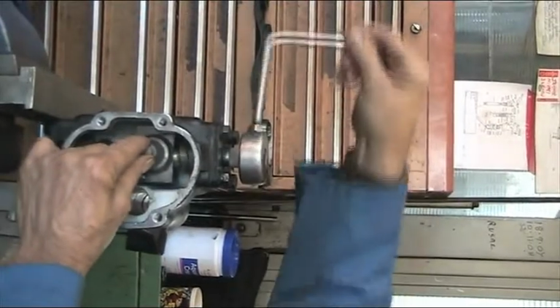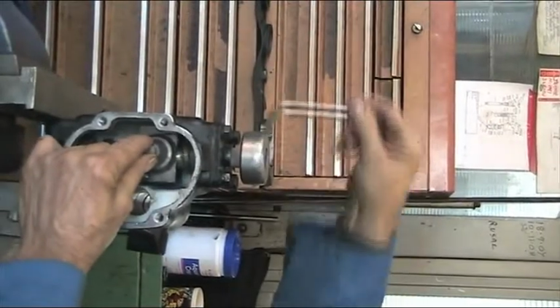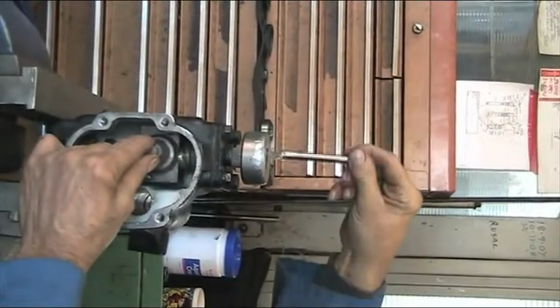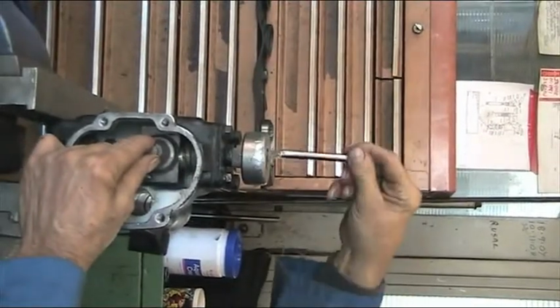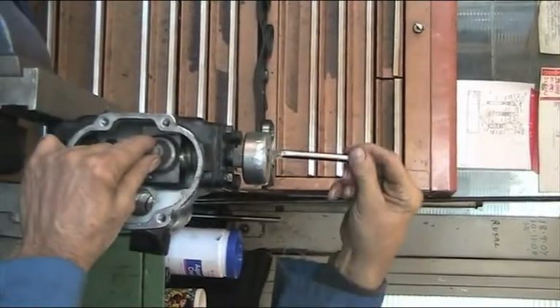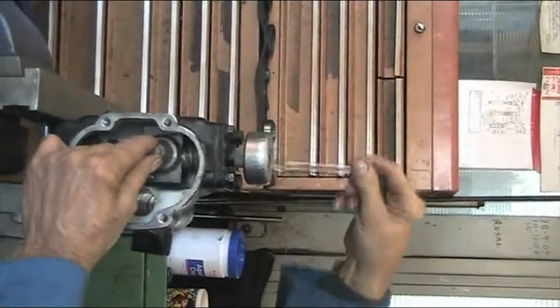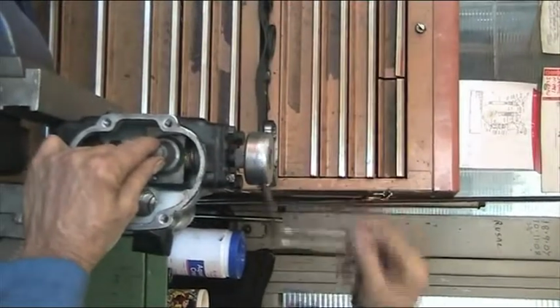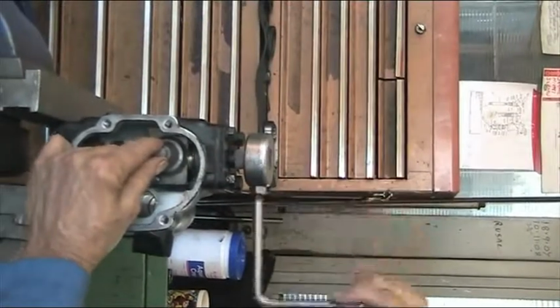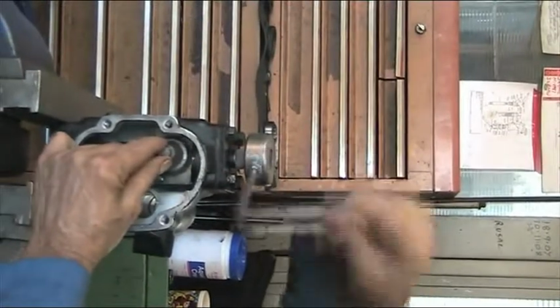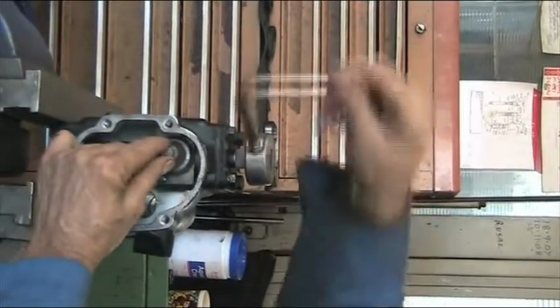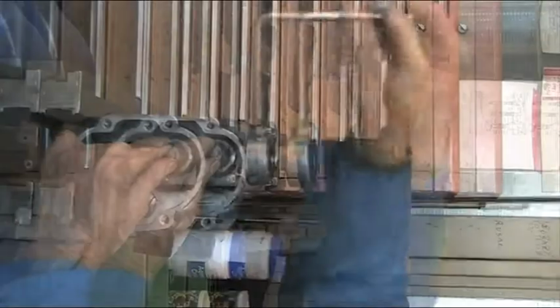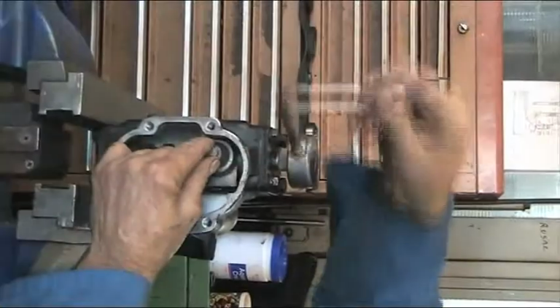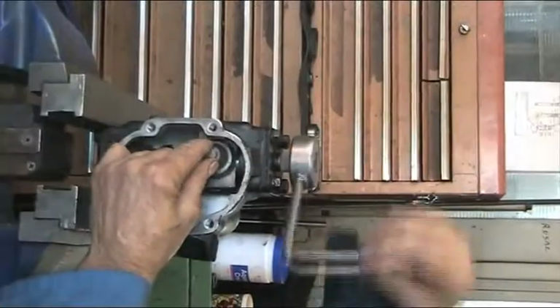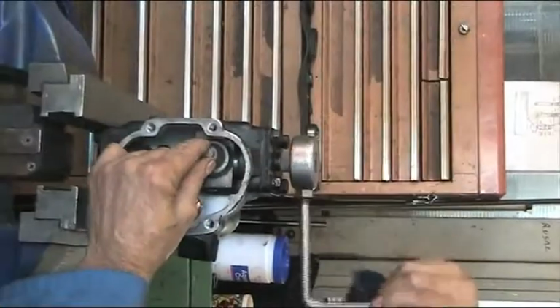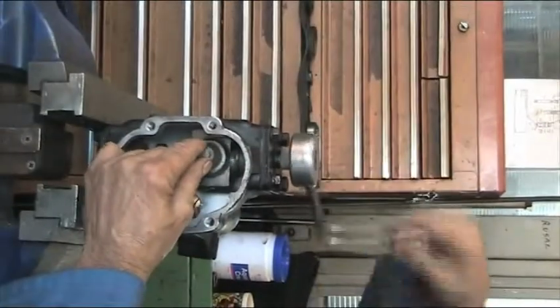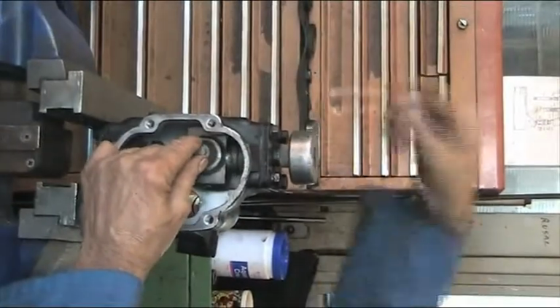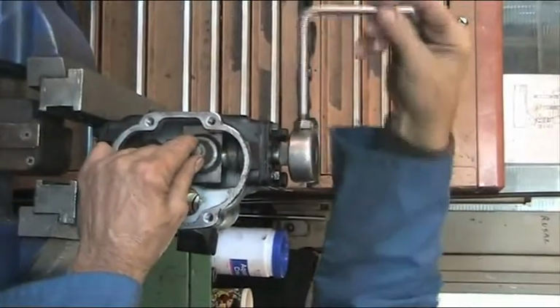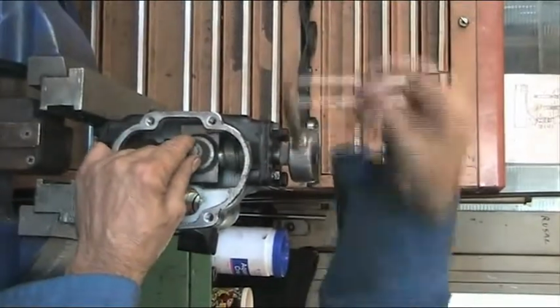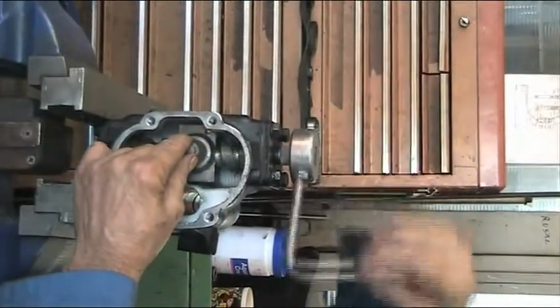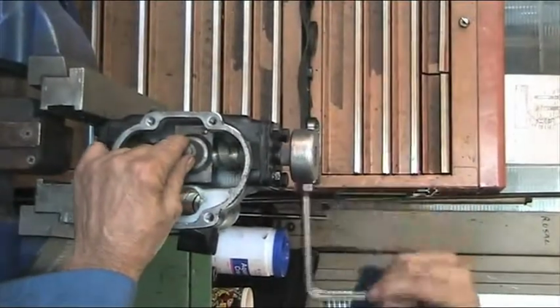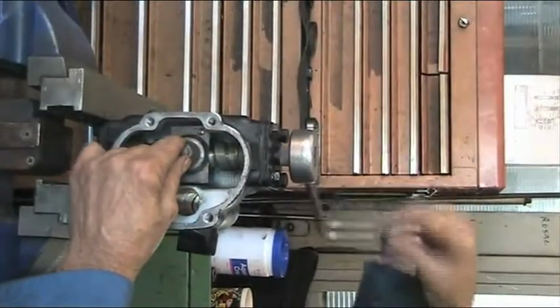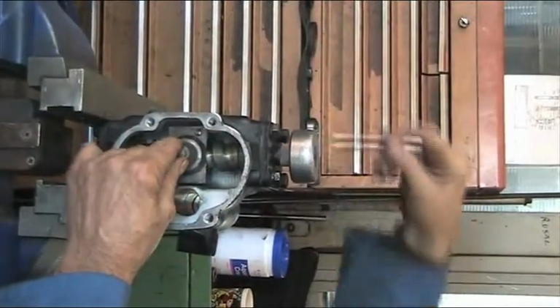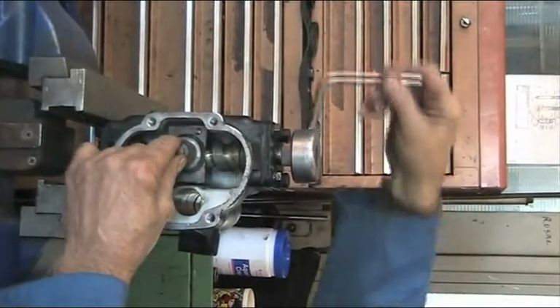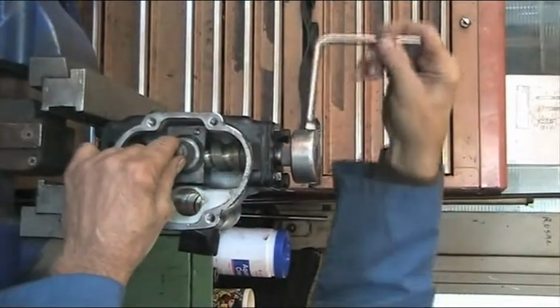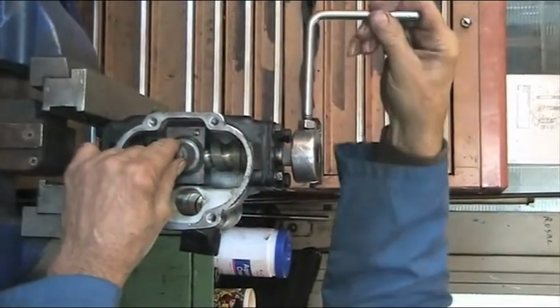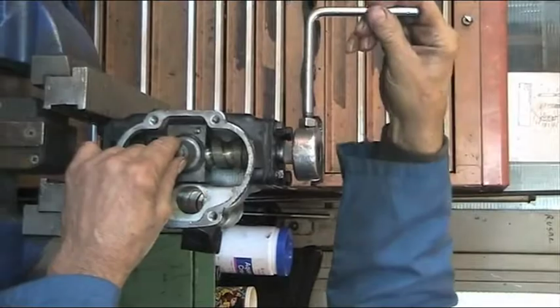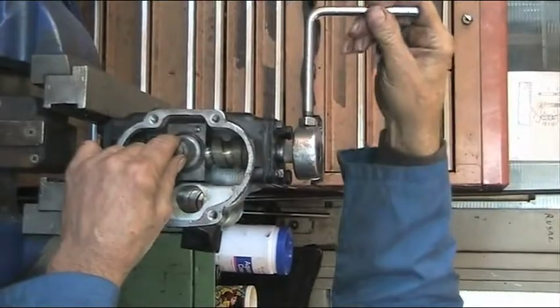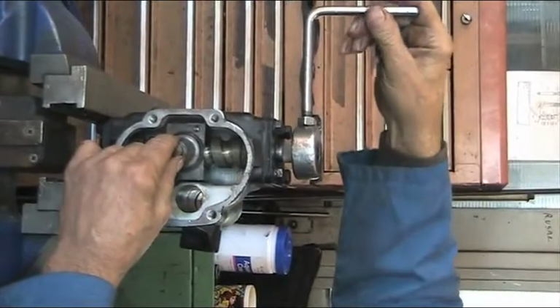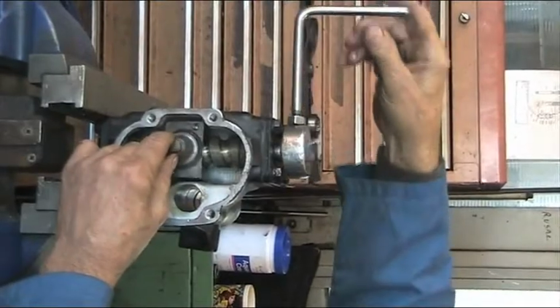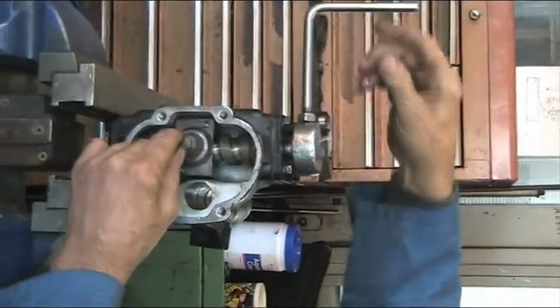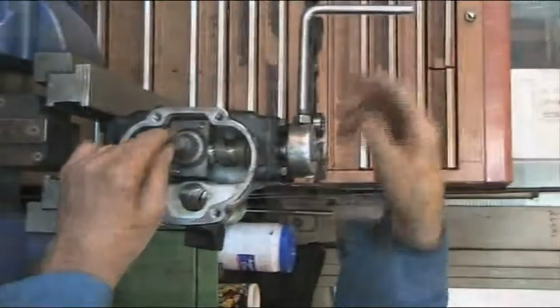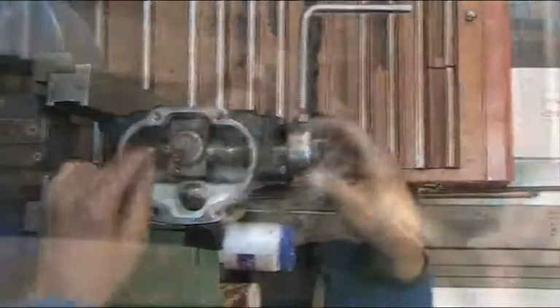The box gives approximately 3.7 turns lock to lock off the vehicle, and 3.25 turns lock to lock when on the car.